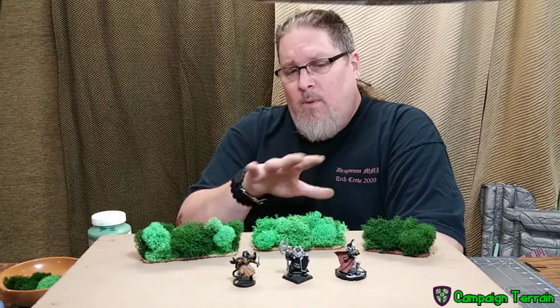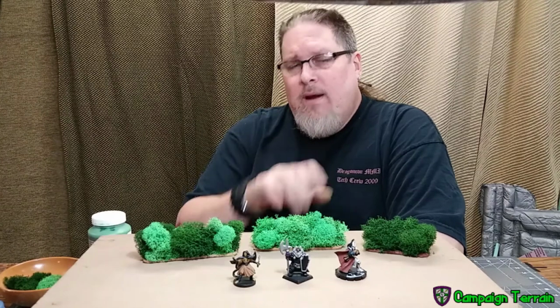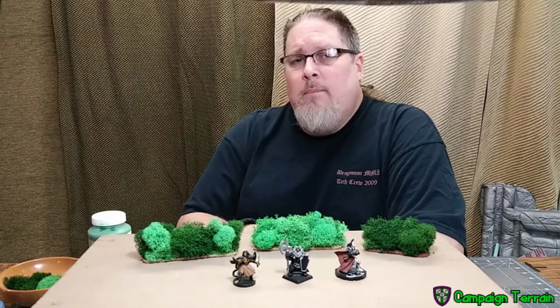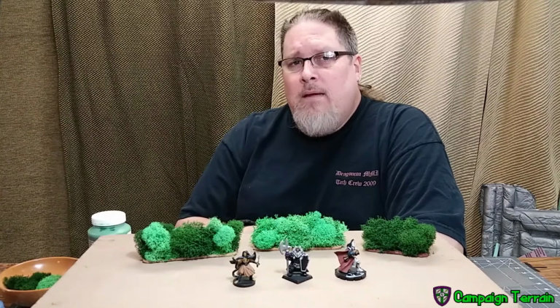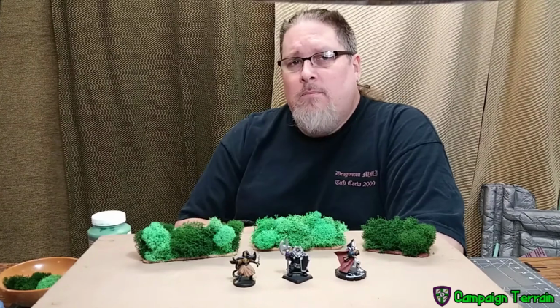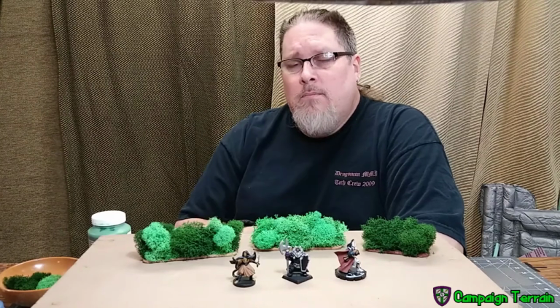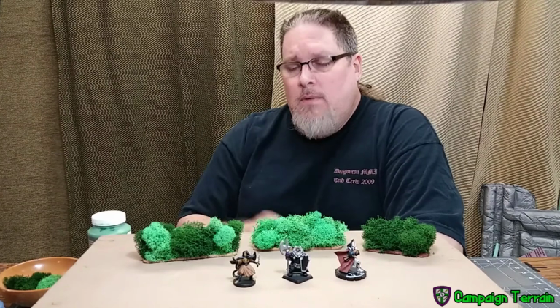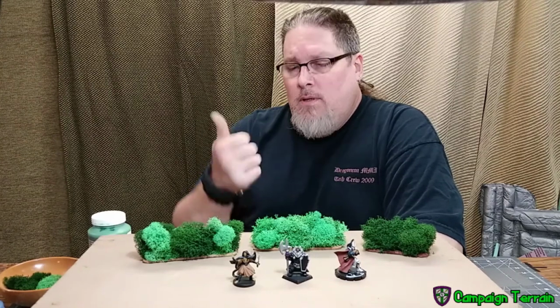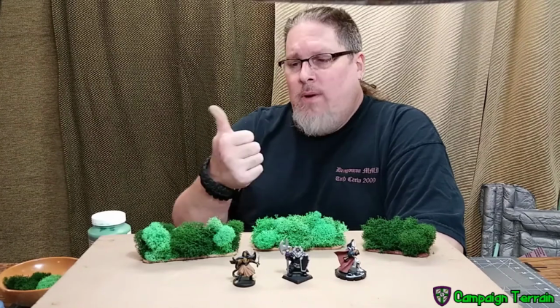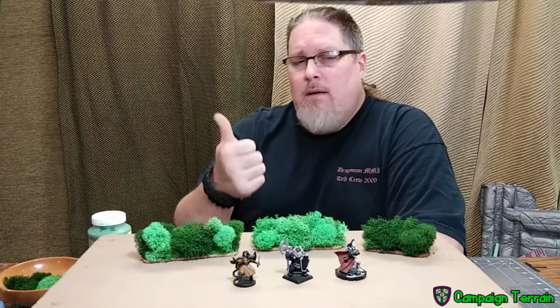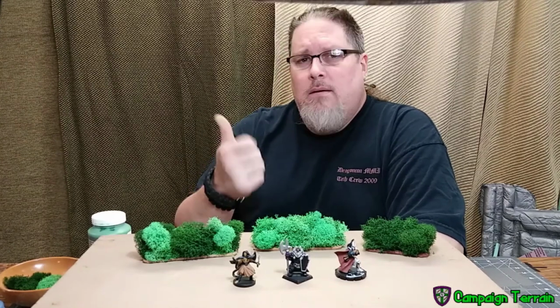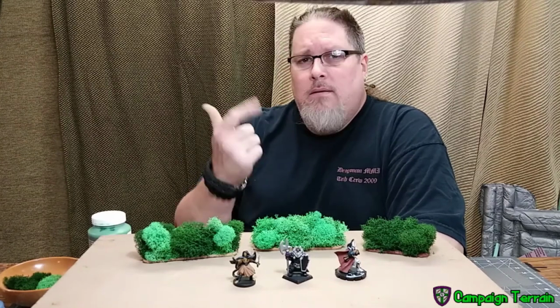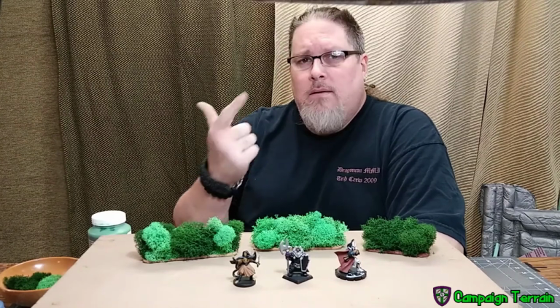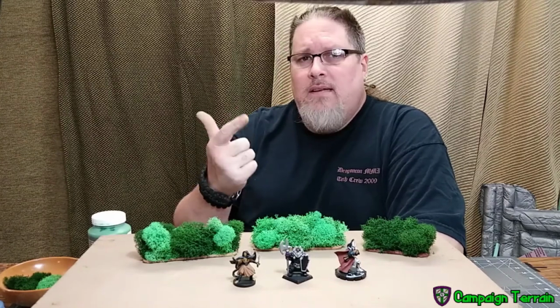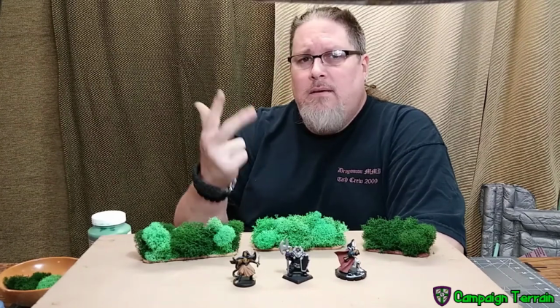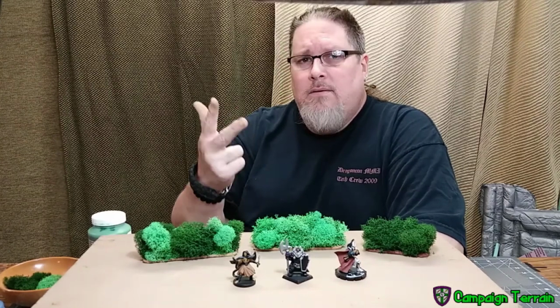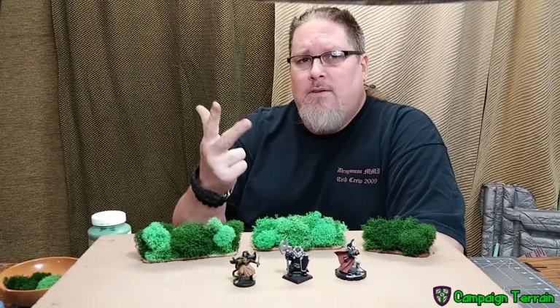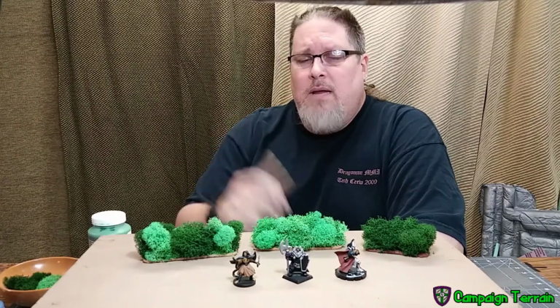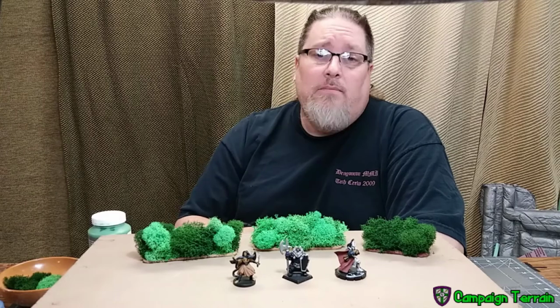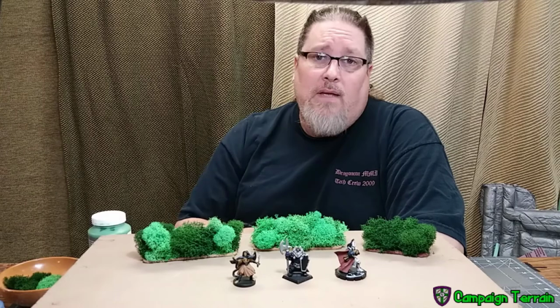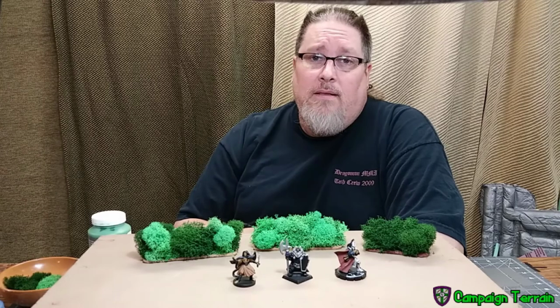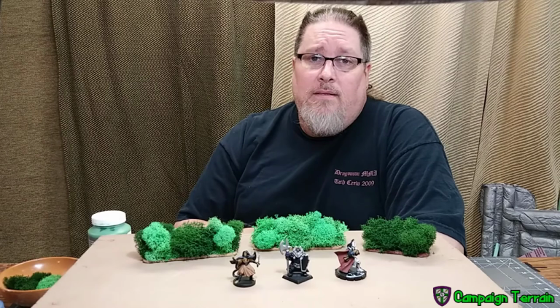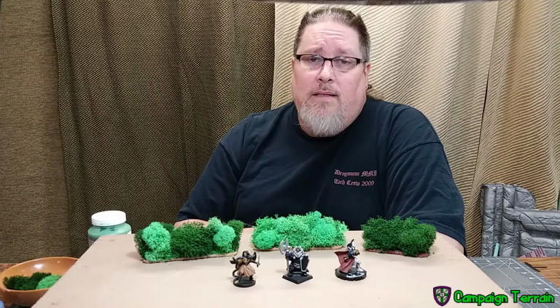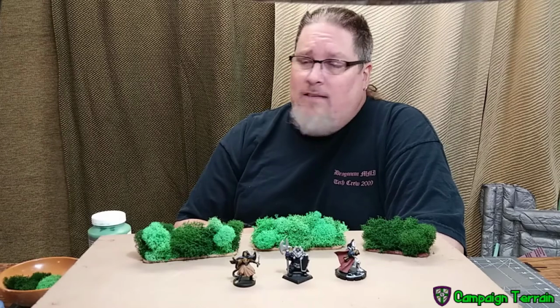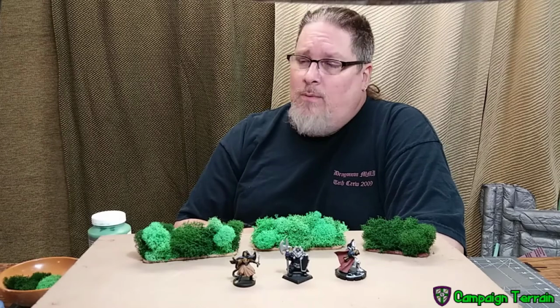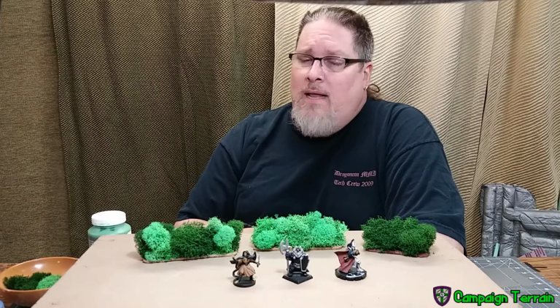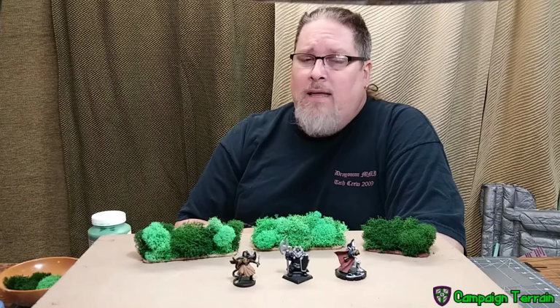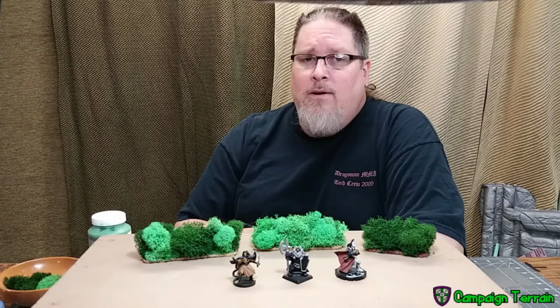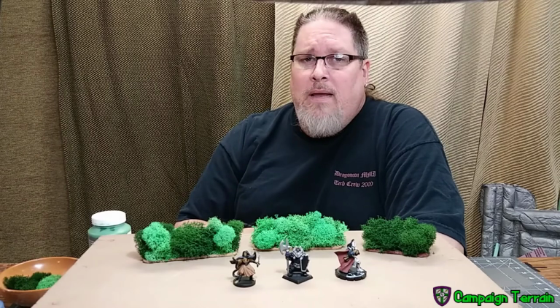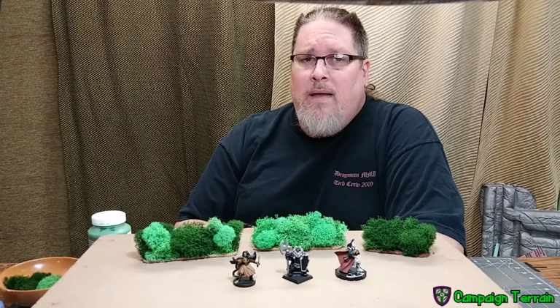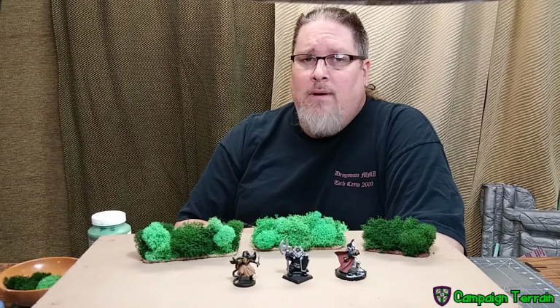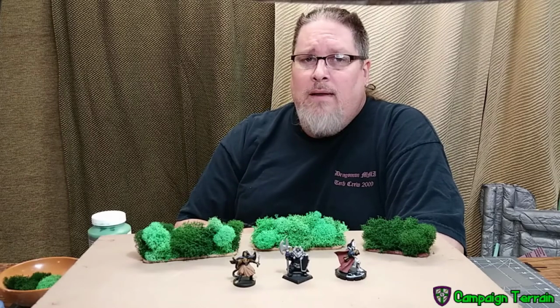We're going to make them quick, easy, cheap. That's the way we like it here on Campaign Terrain.